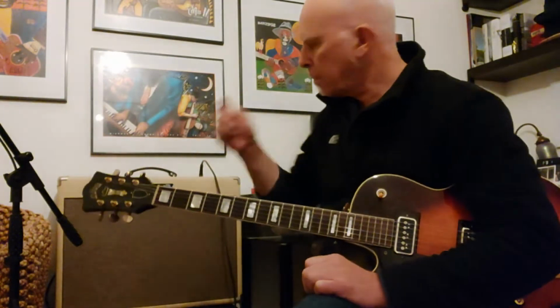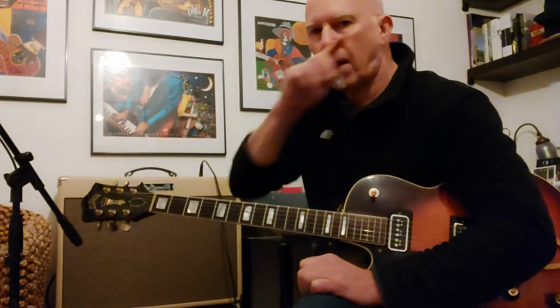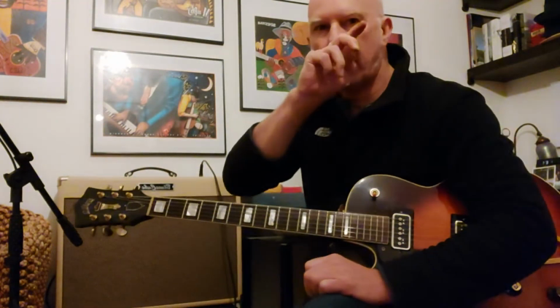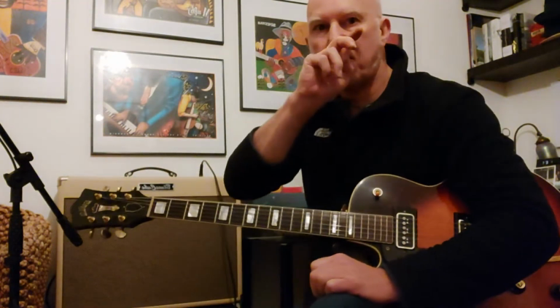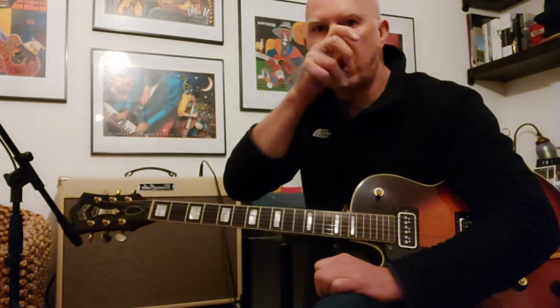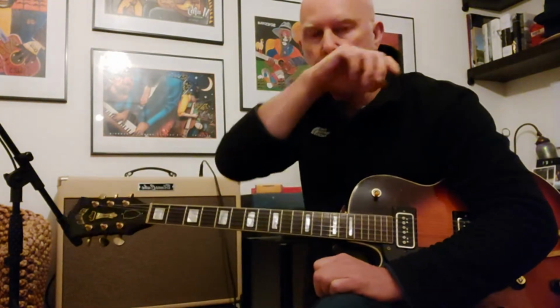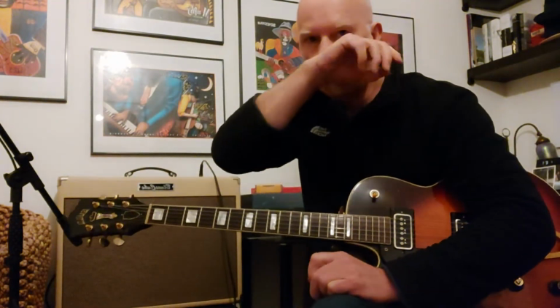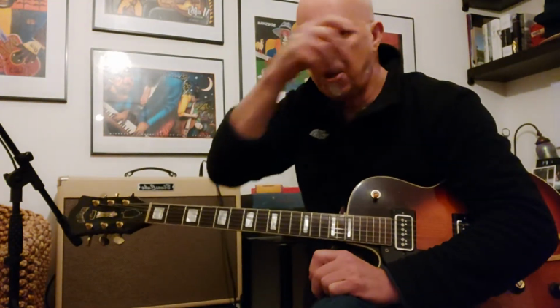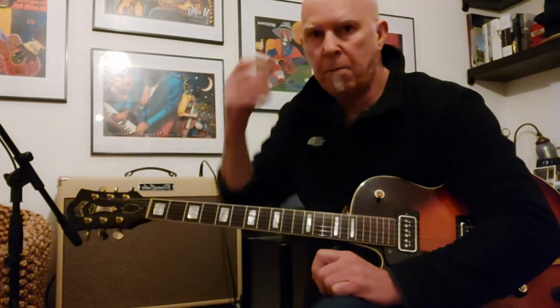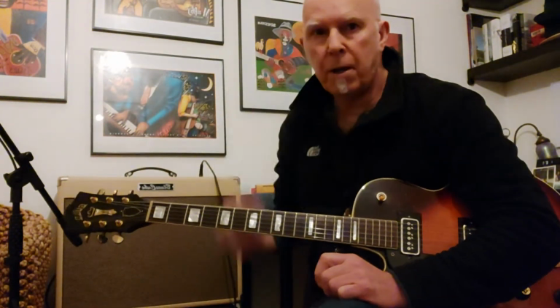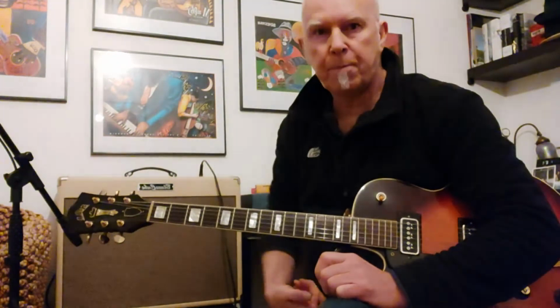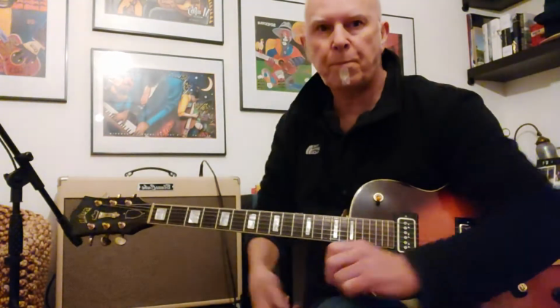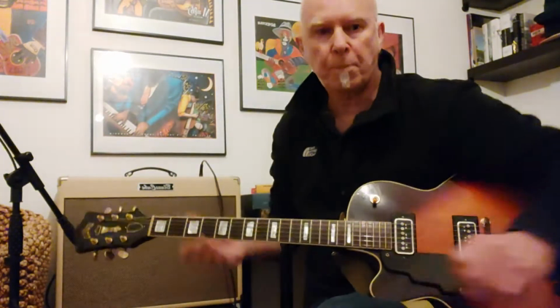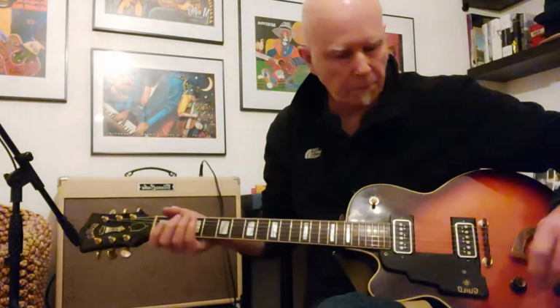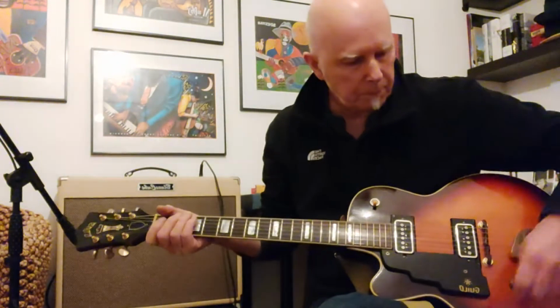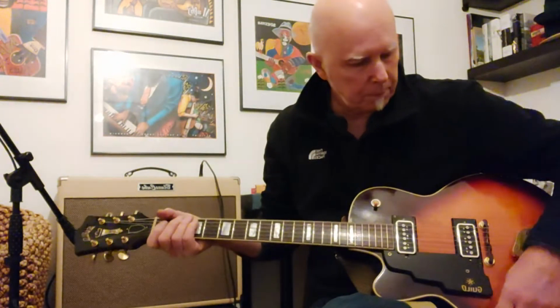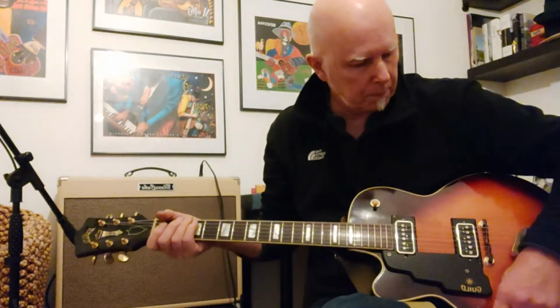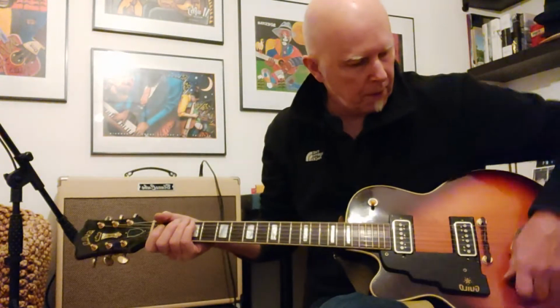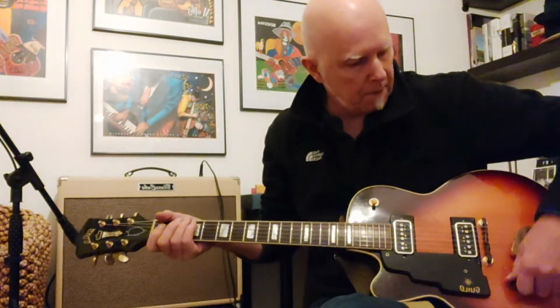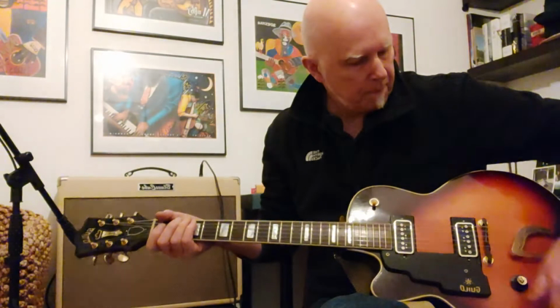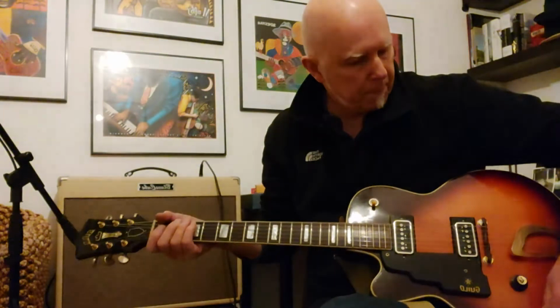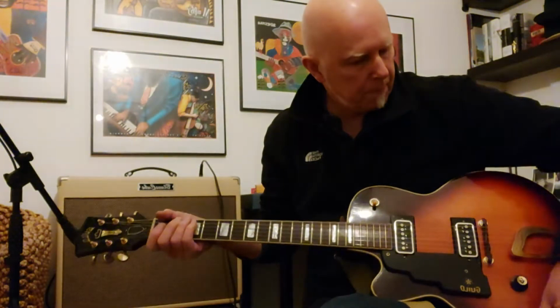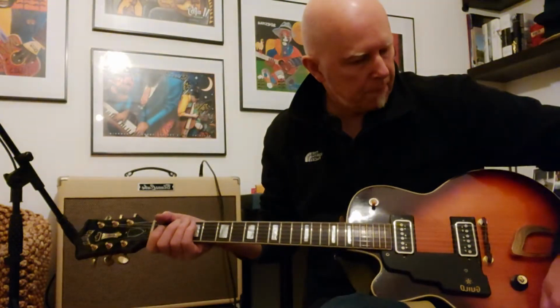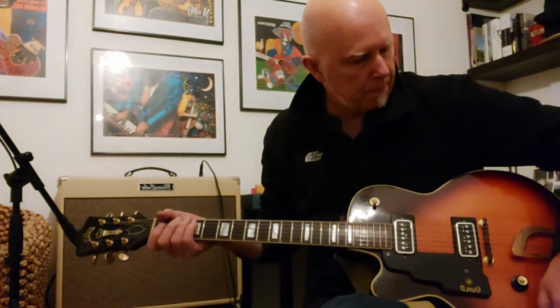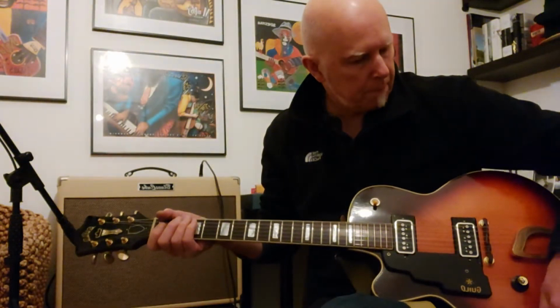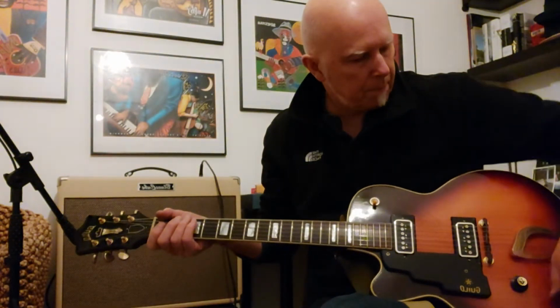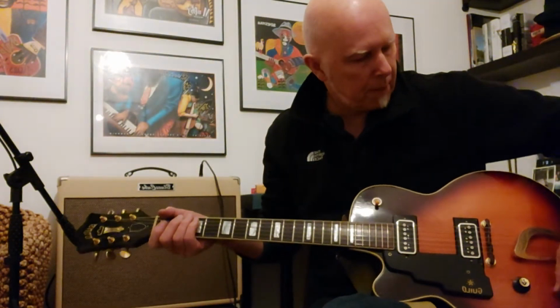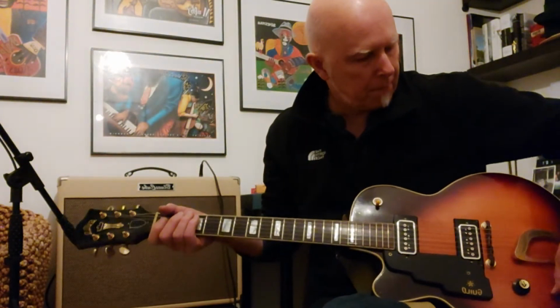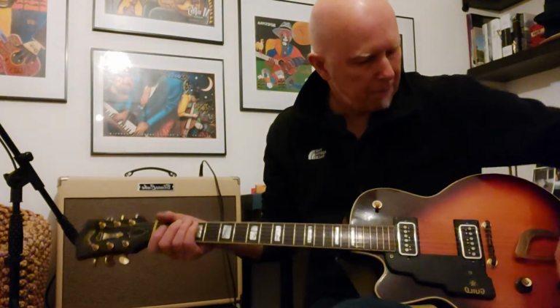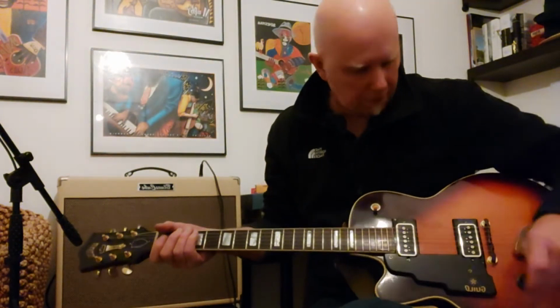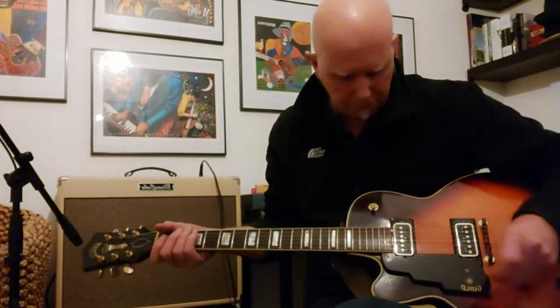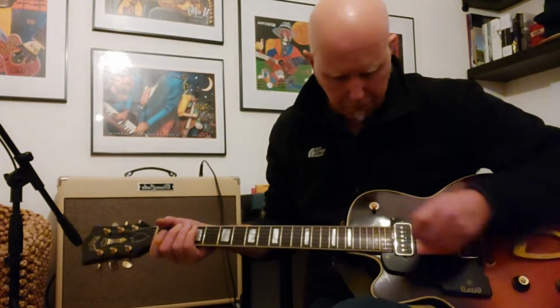Playing it through a Roland Blues Cube, everything on full.